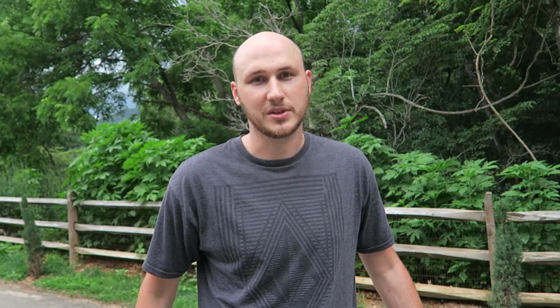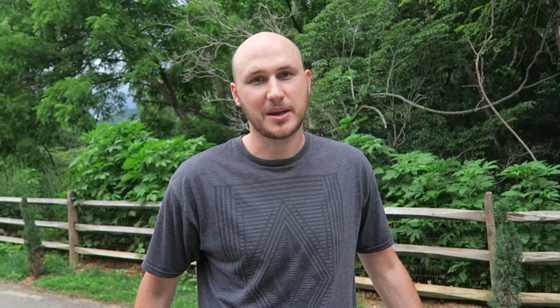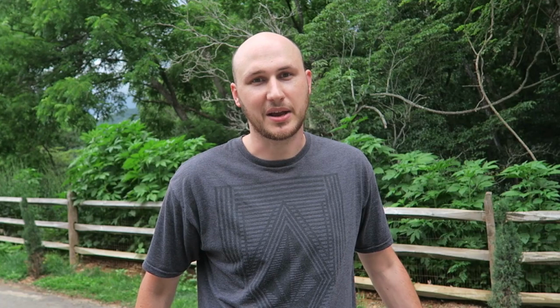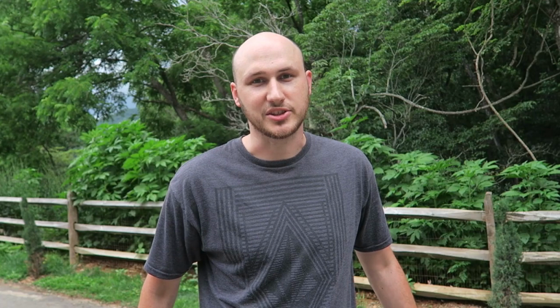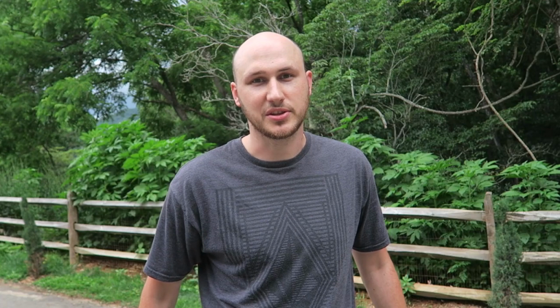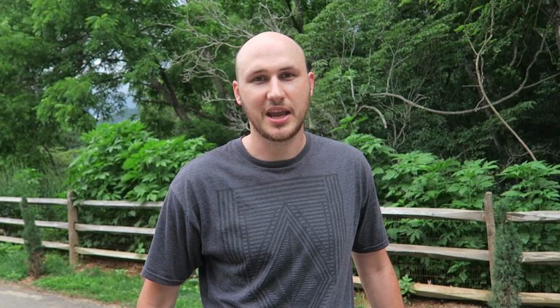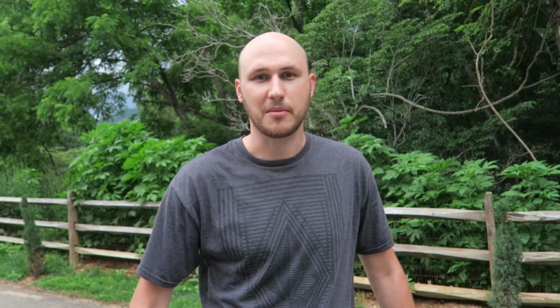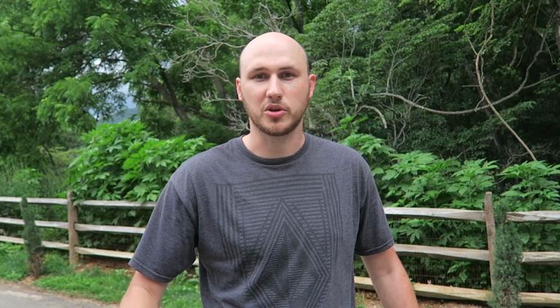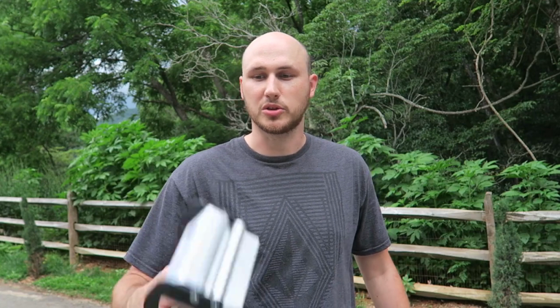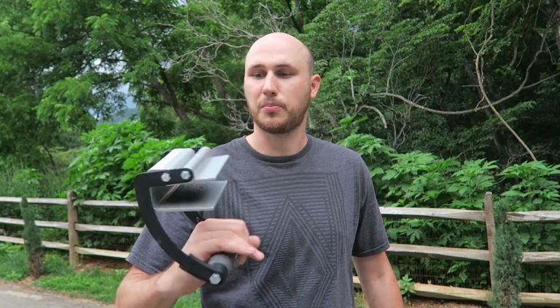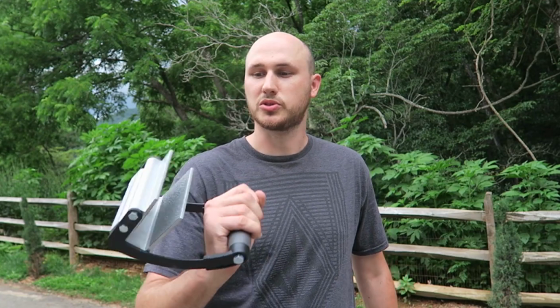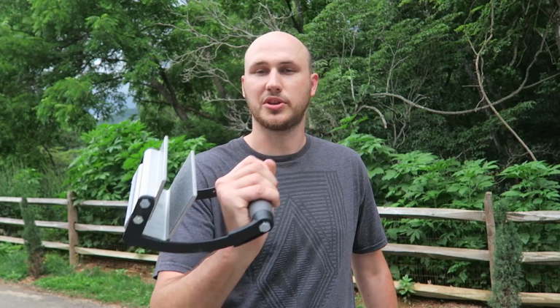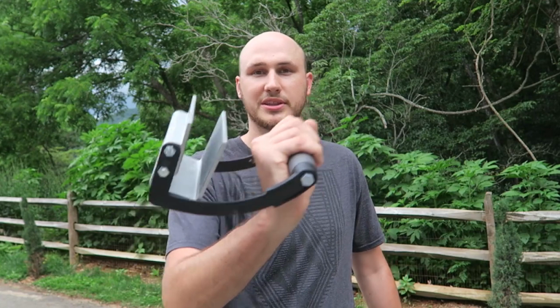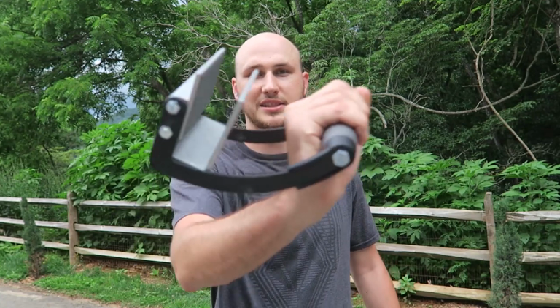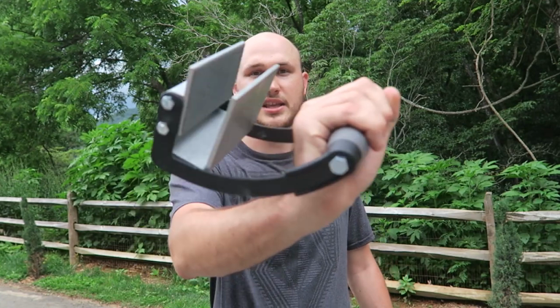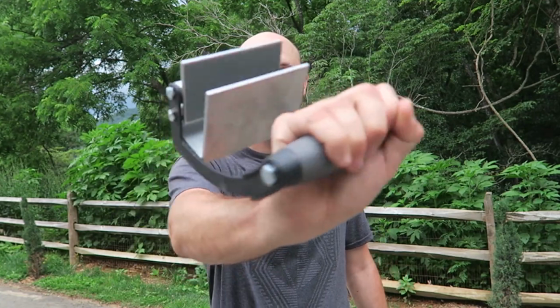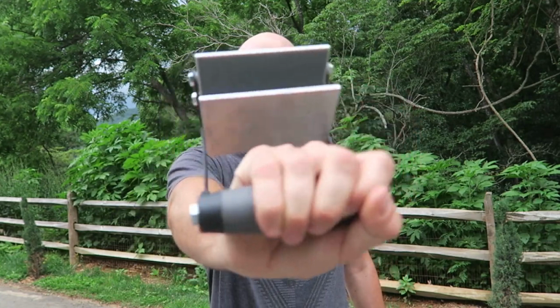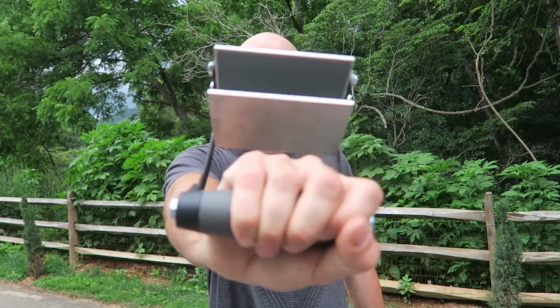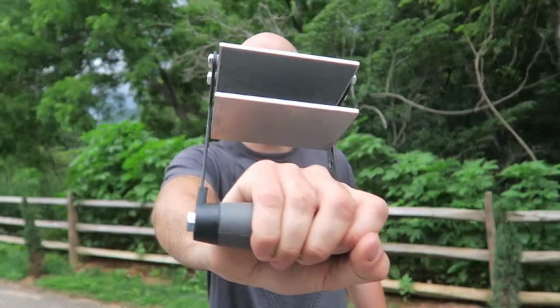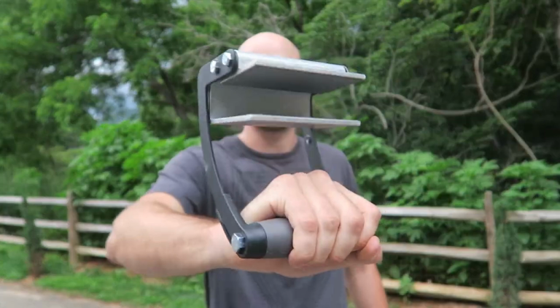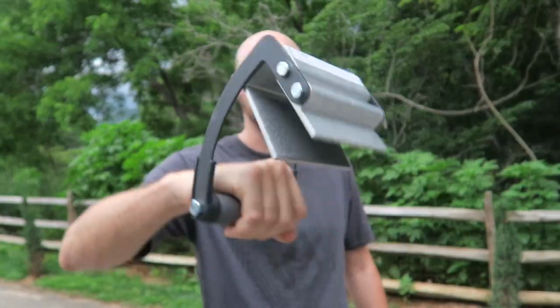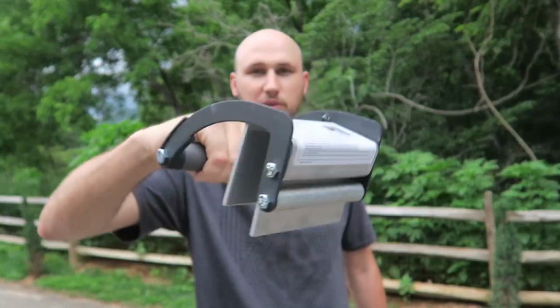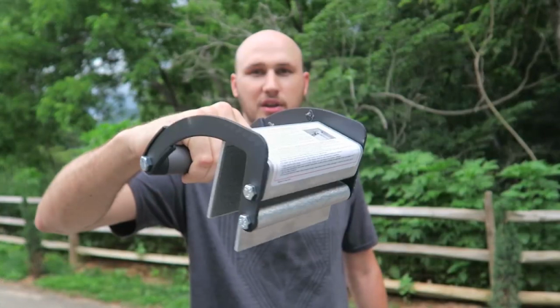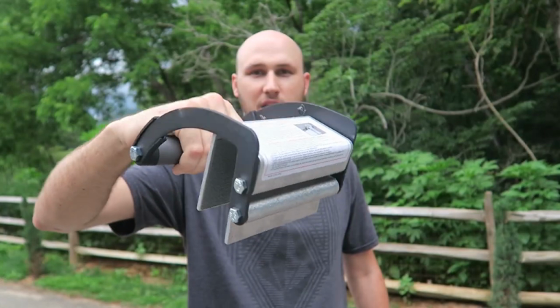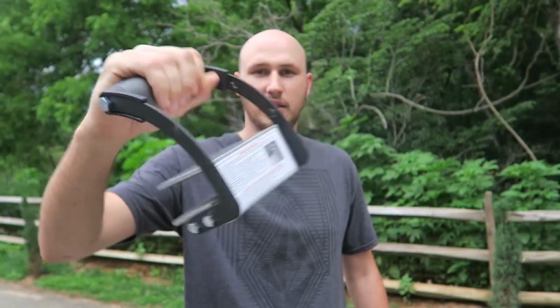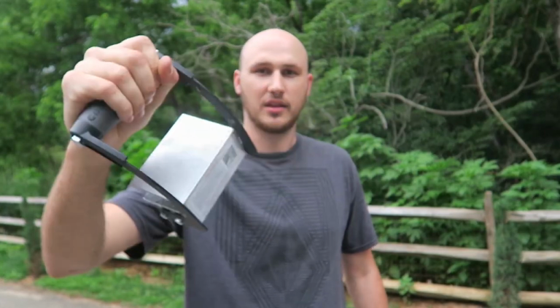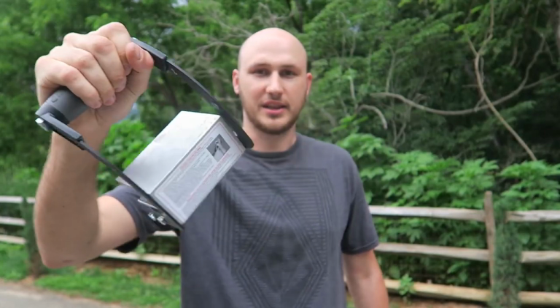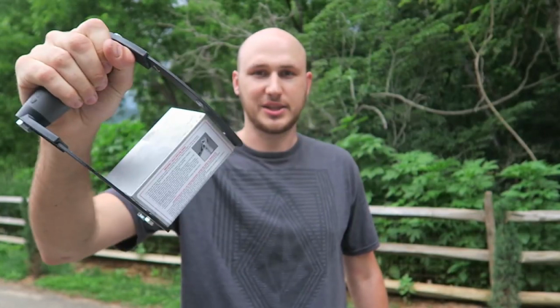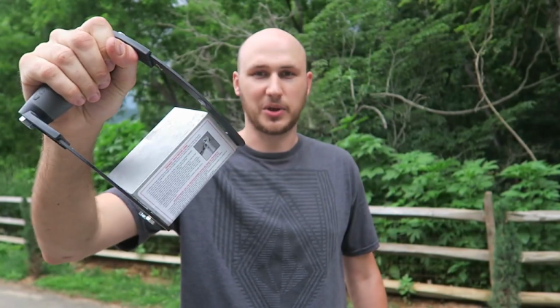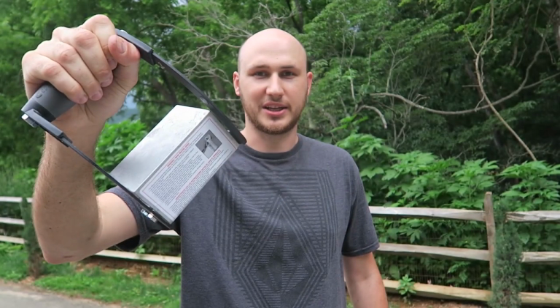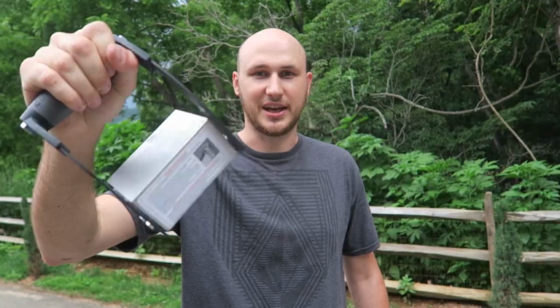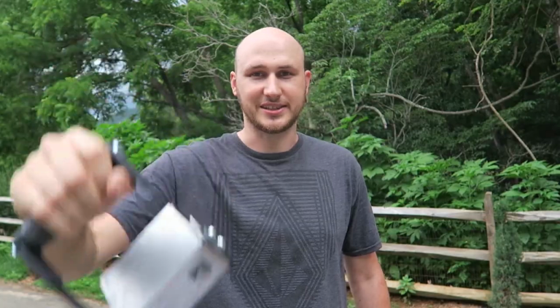What's up guys, today I'm going to put to the test this little tool. Let's see what it does.